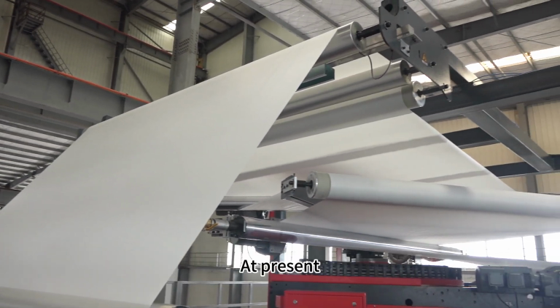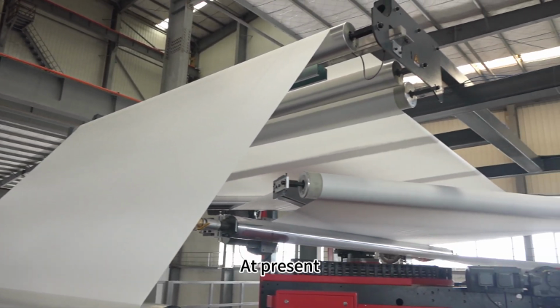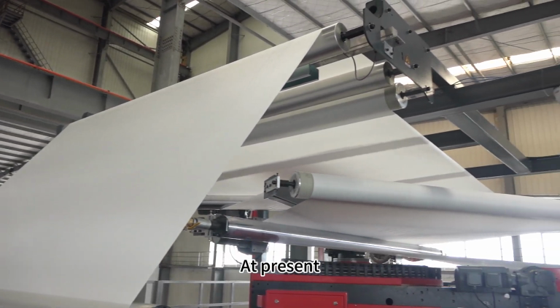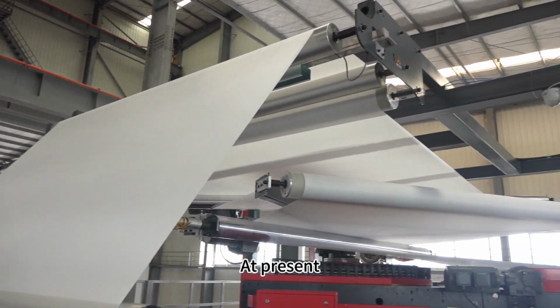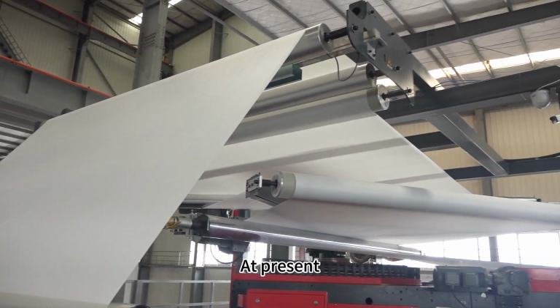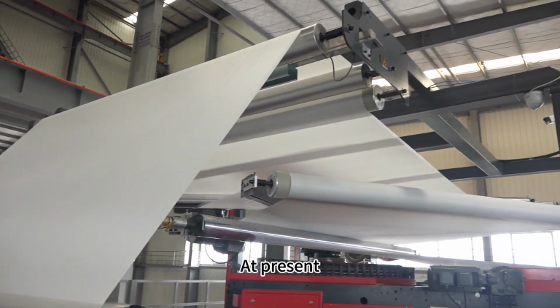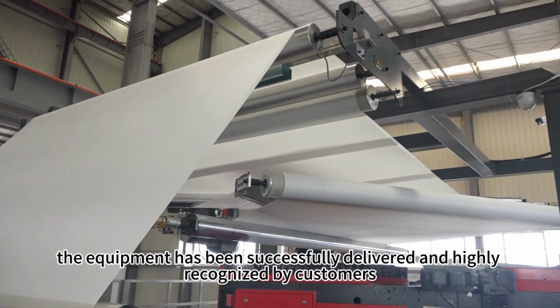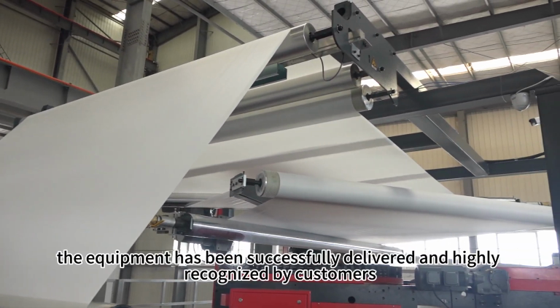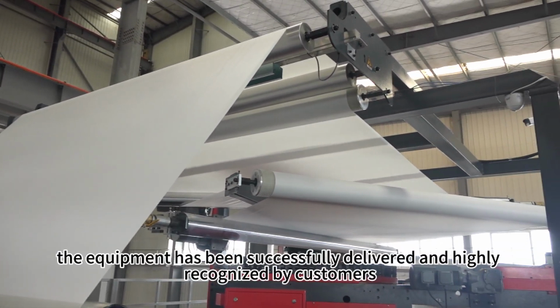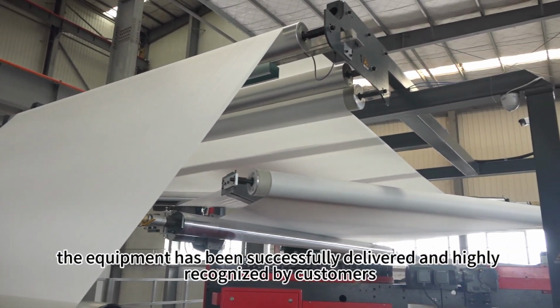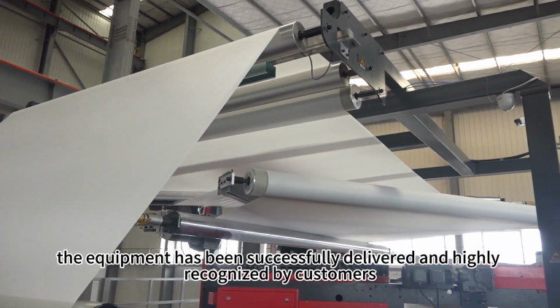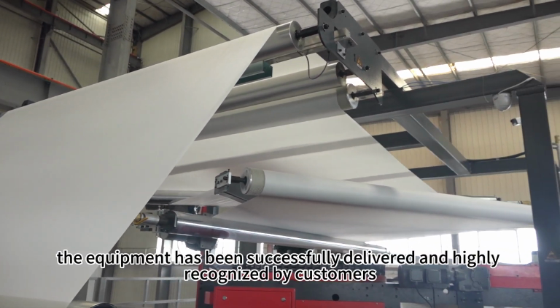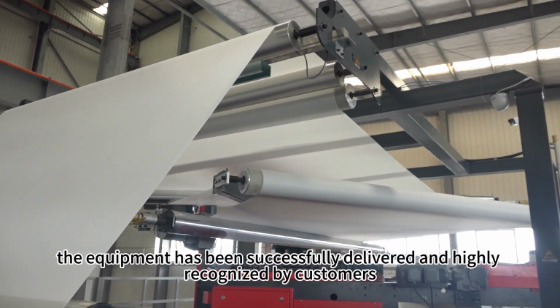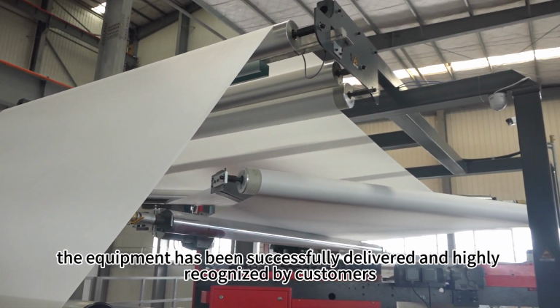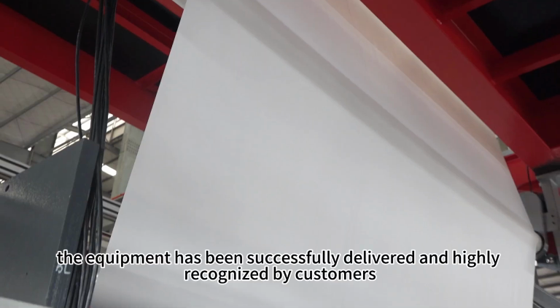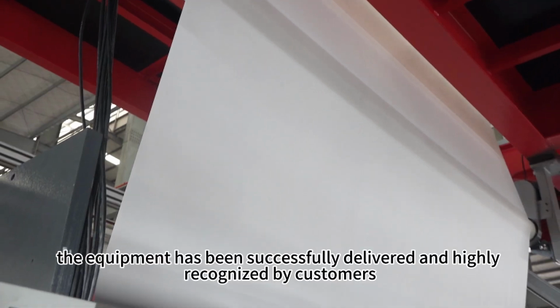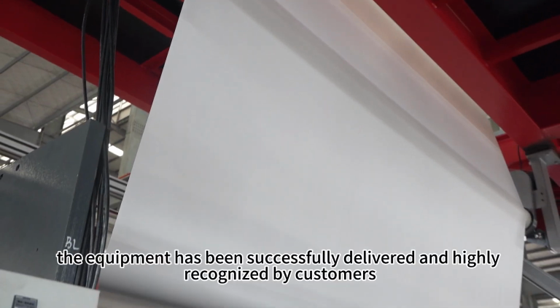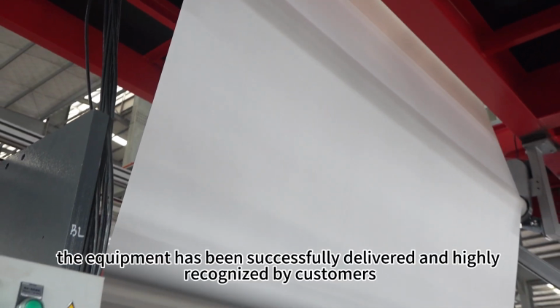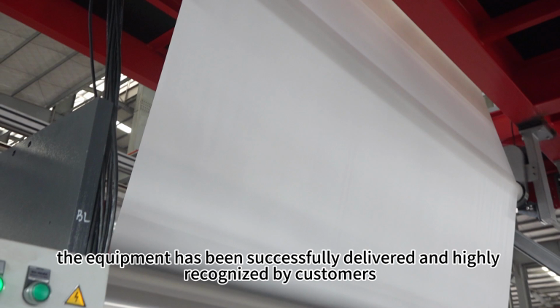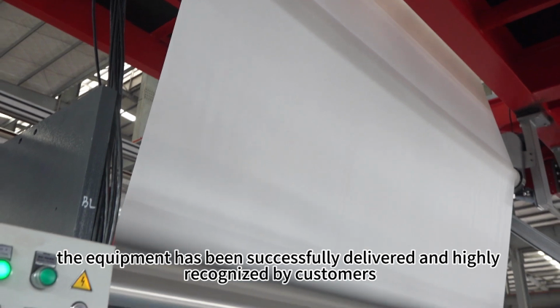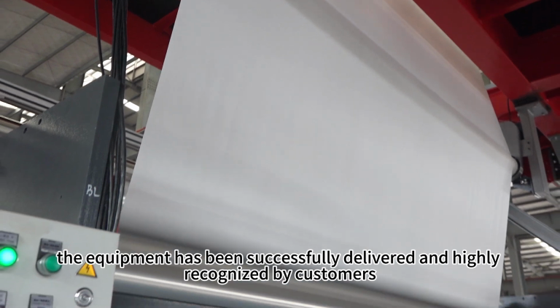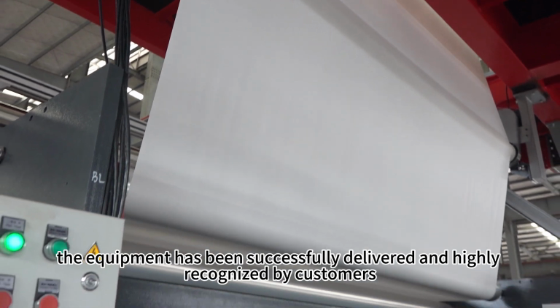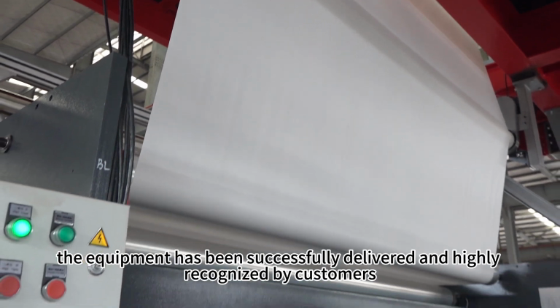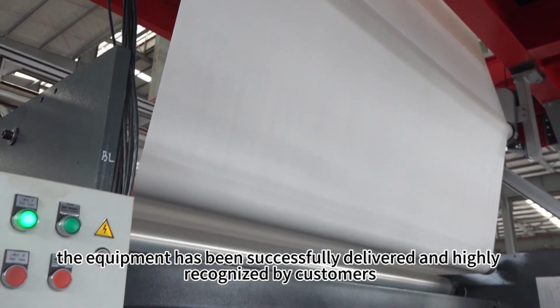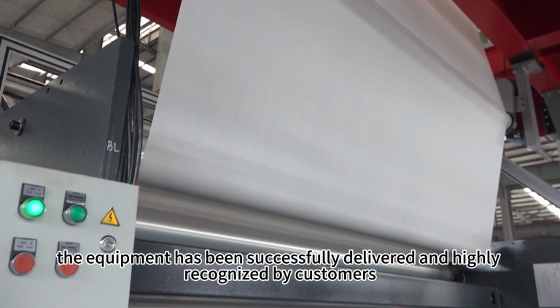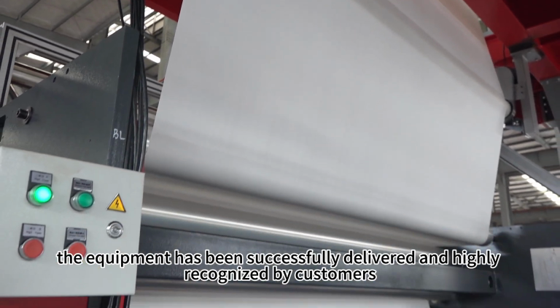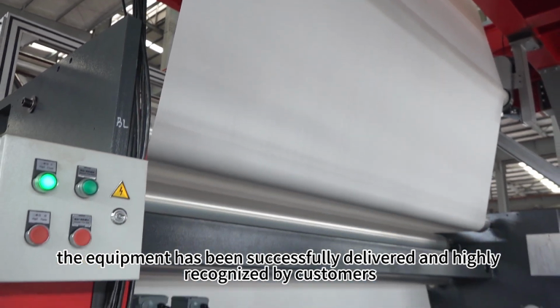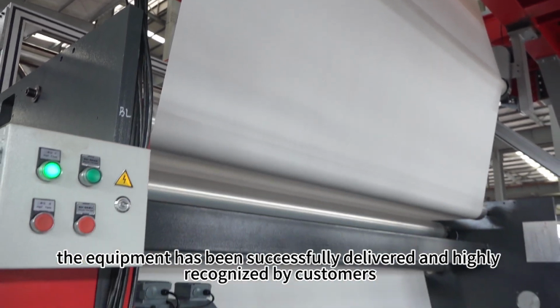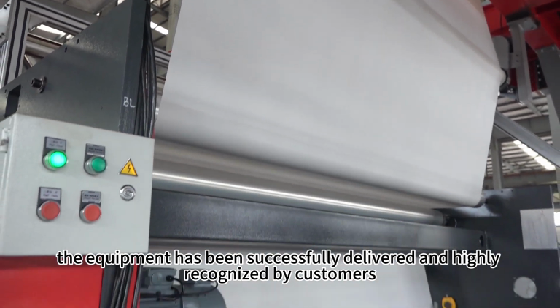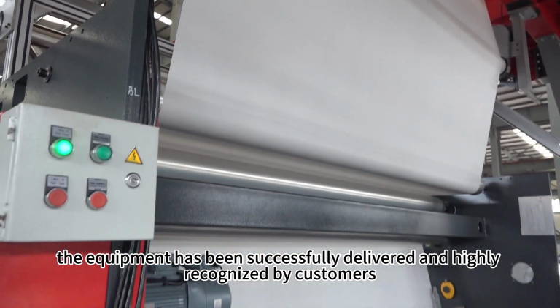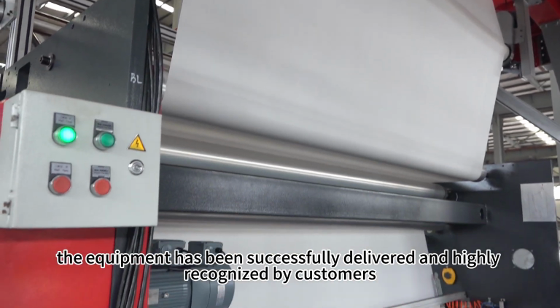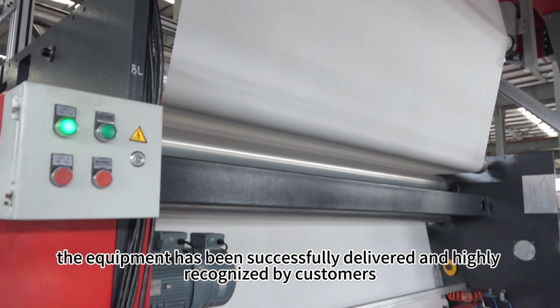At present, the equipment has been successfully delivered and highly recognized by customers.